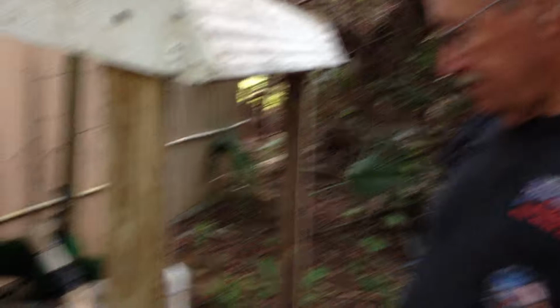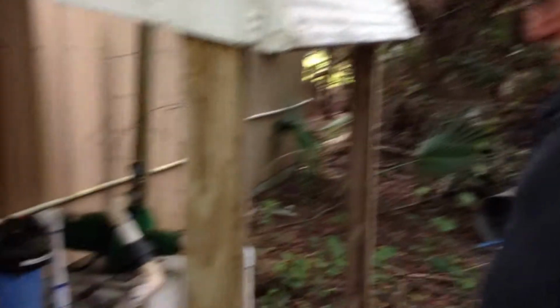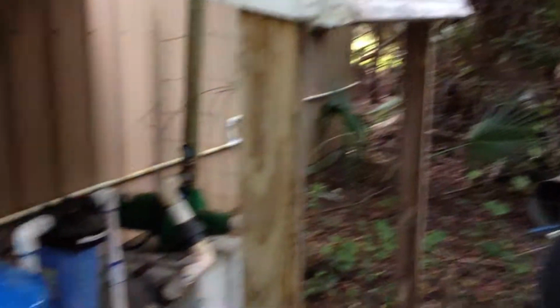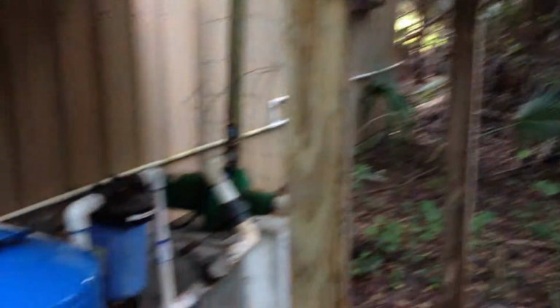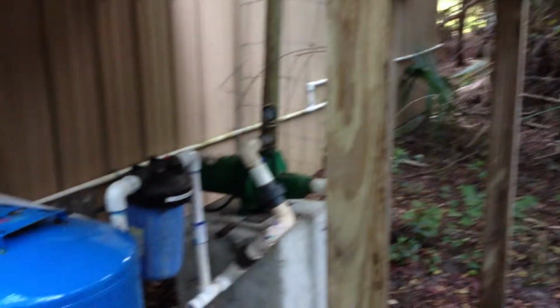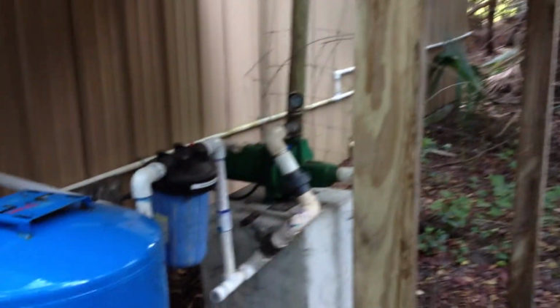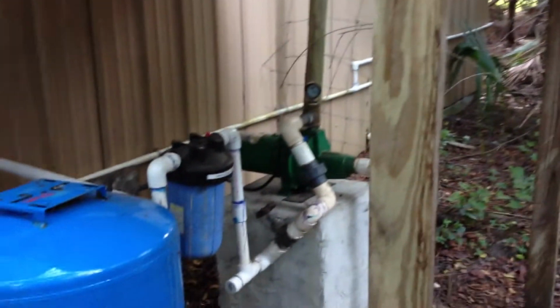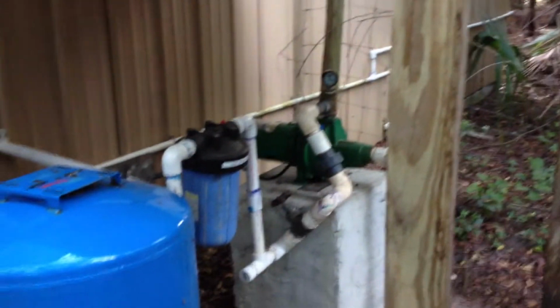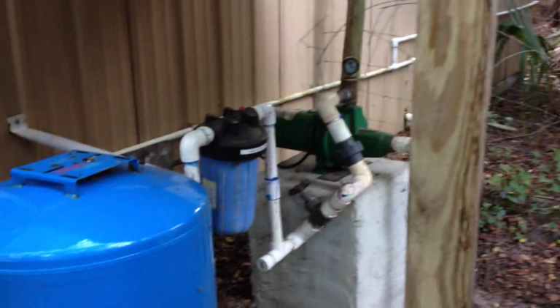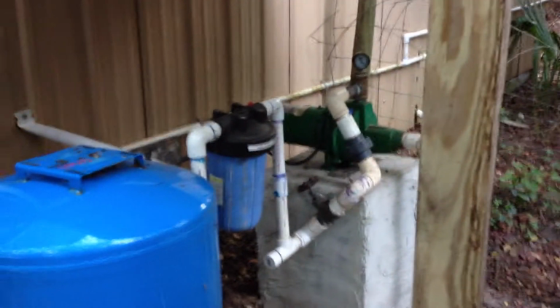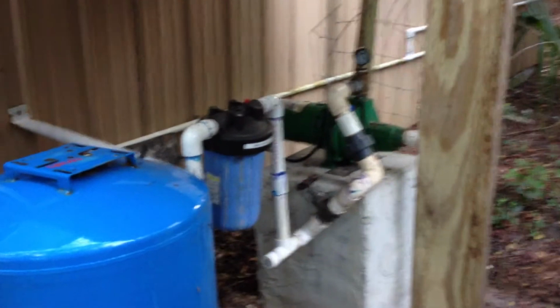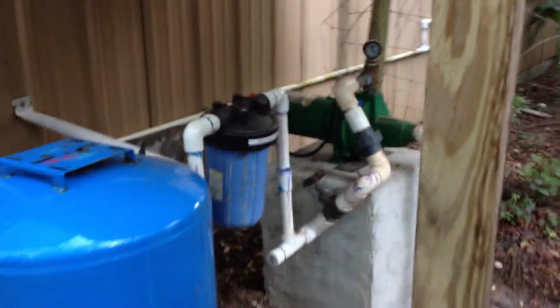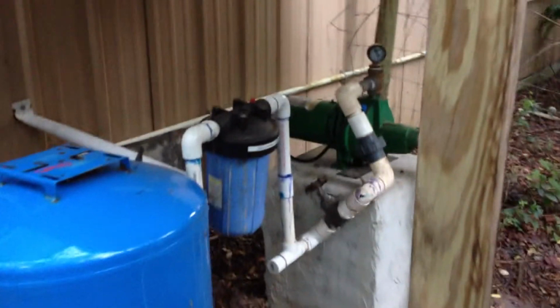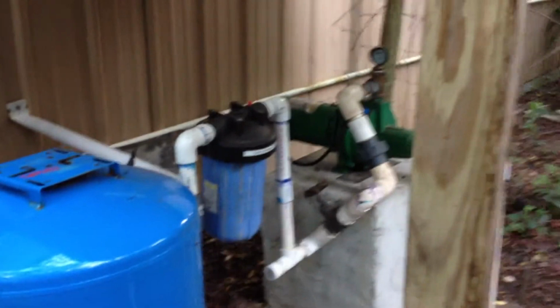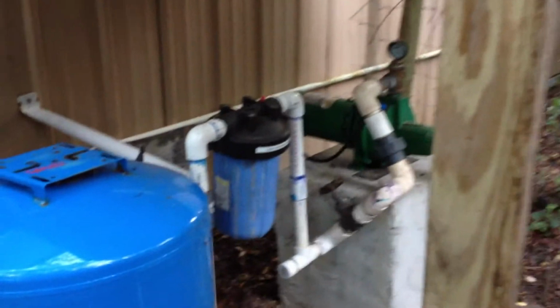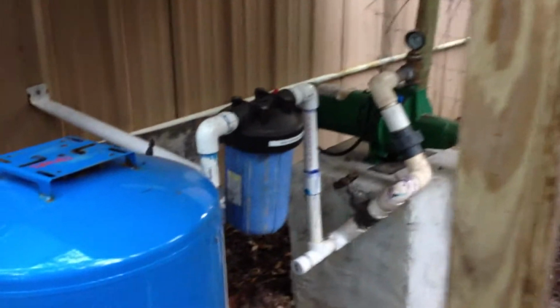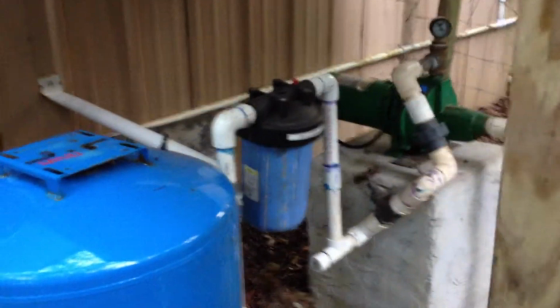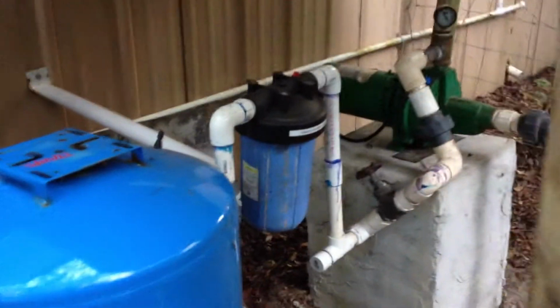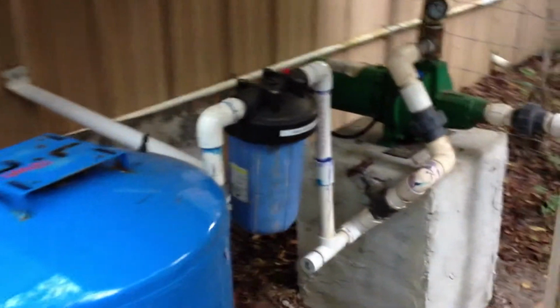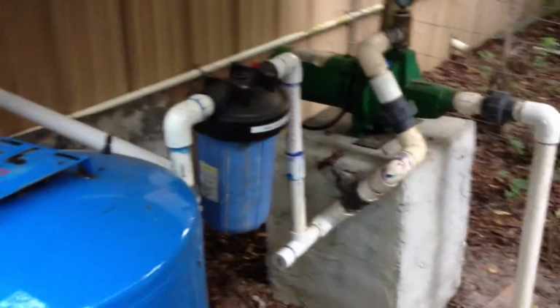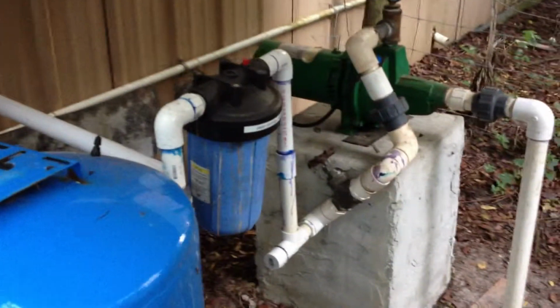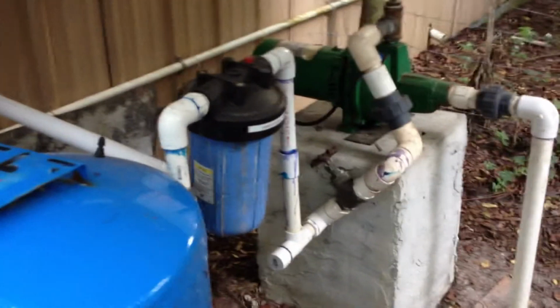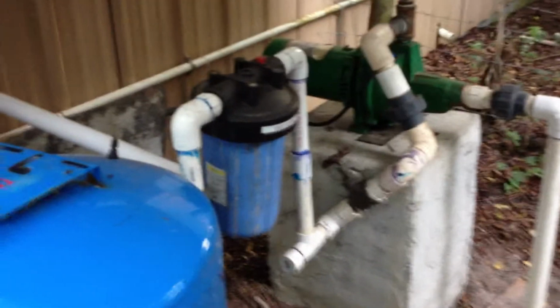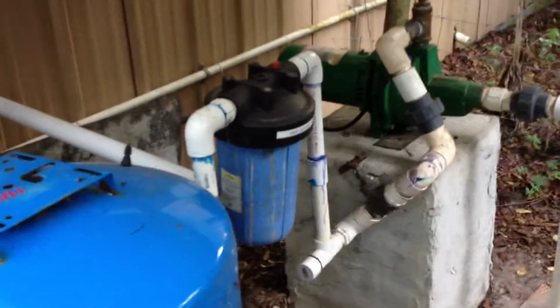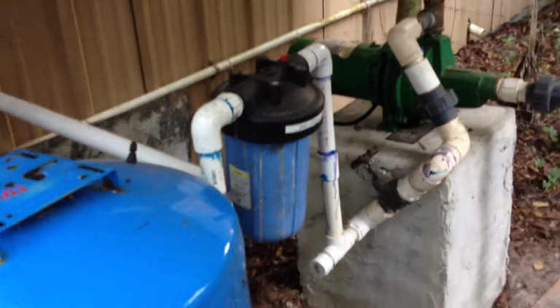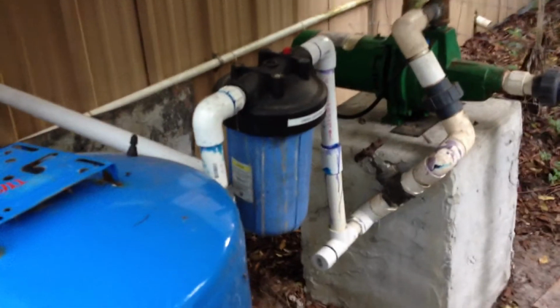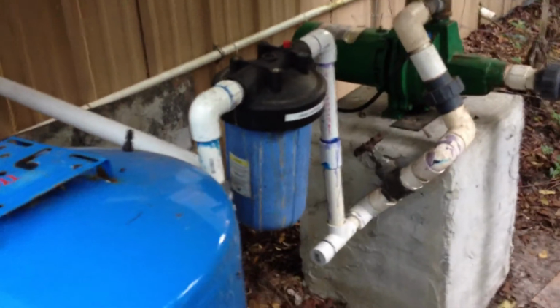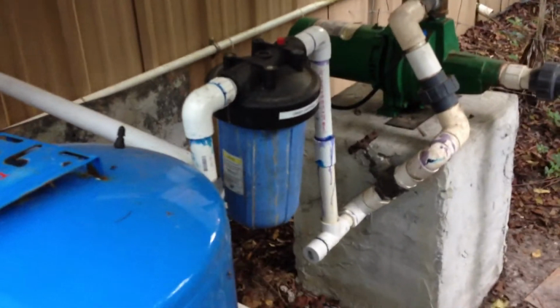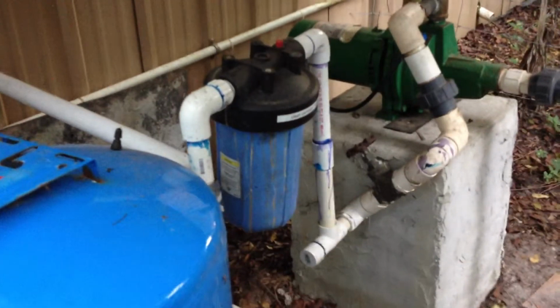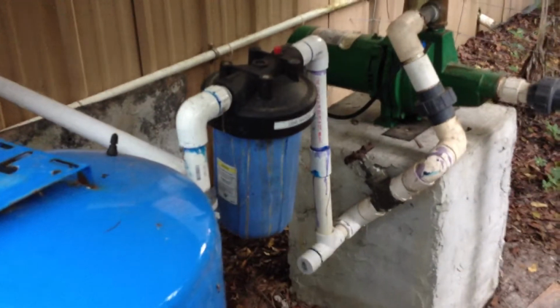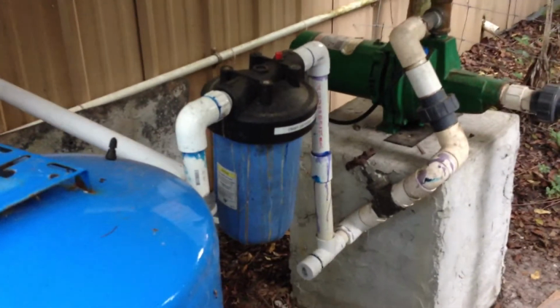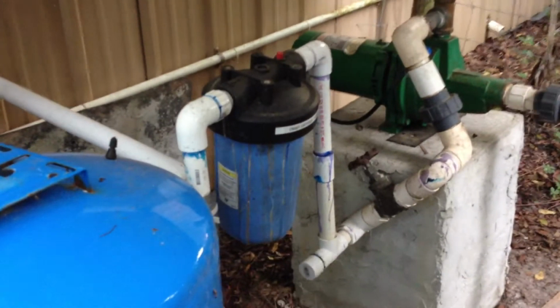Sand filter. Every couple of months you have to clean it out.